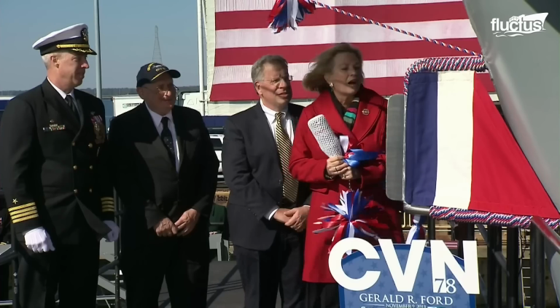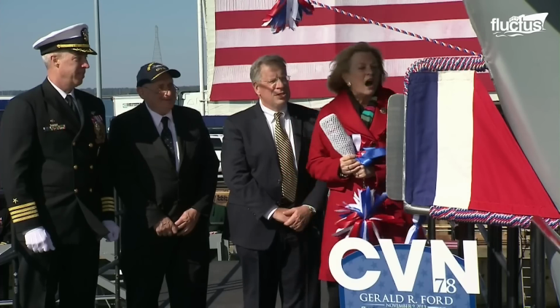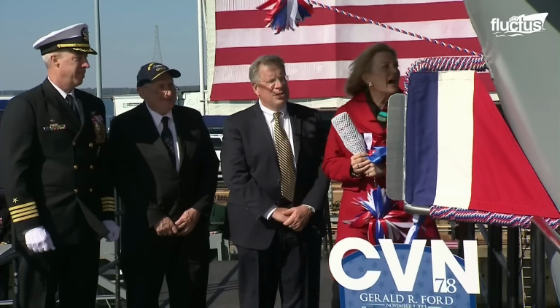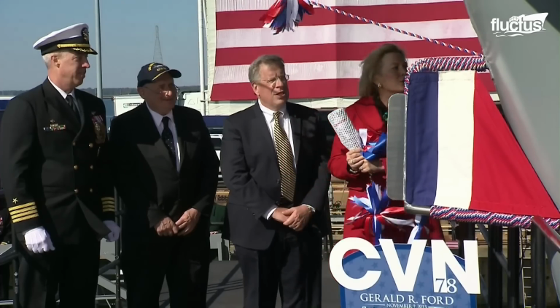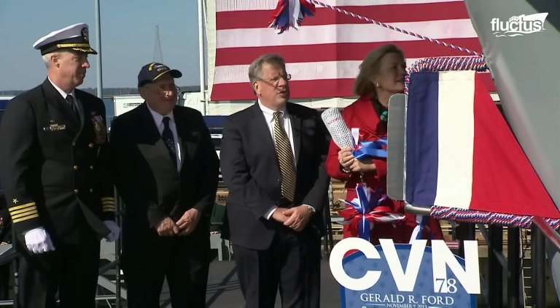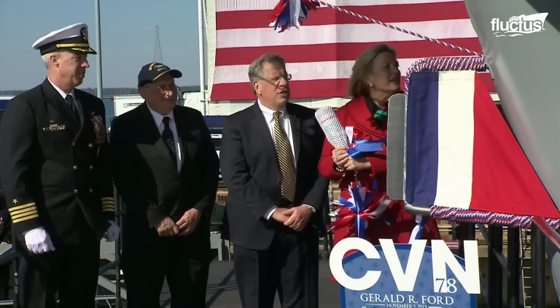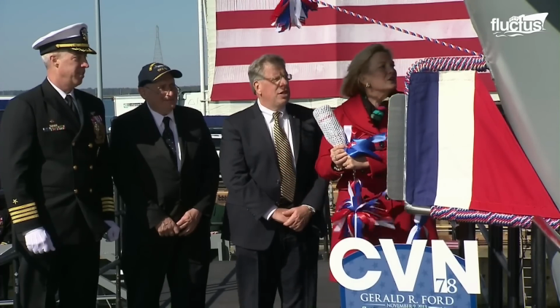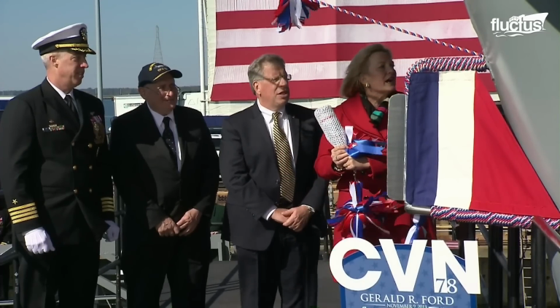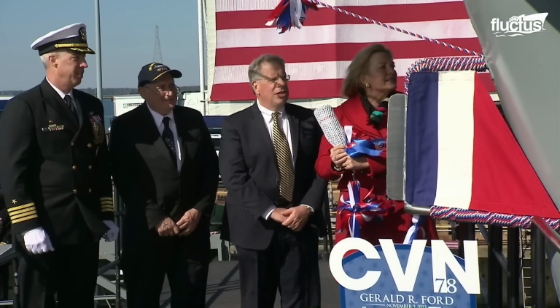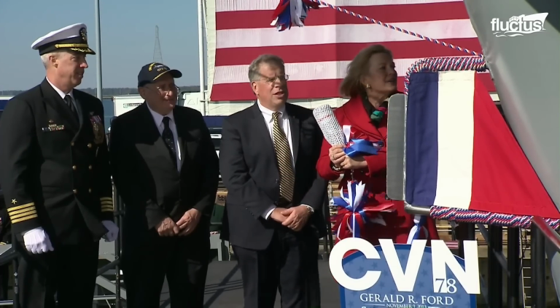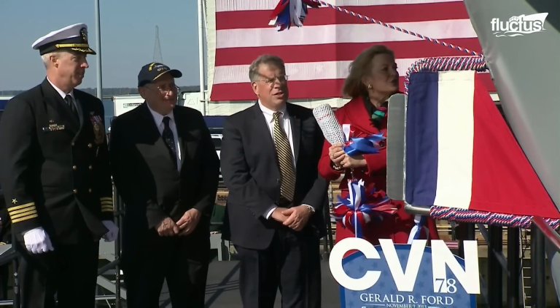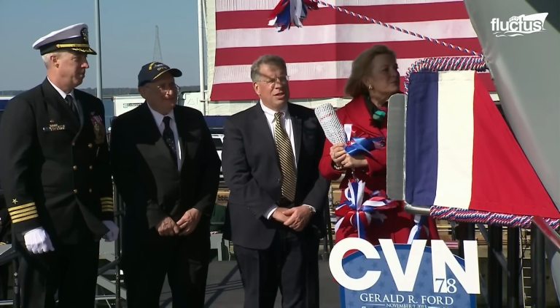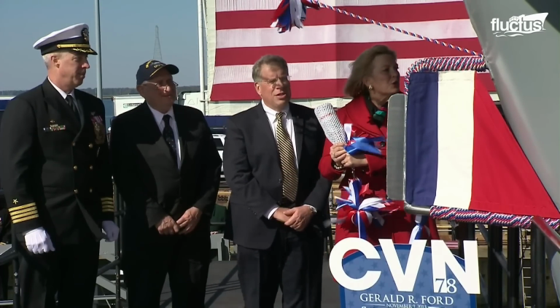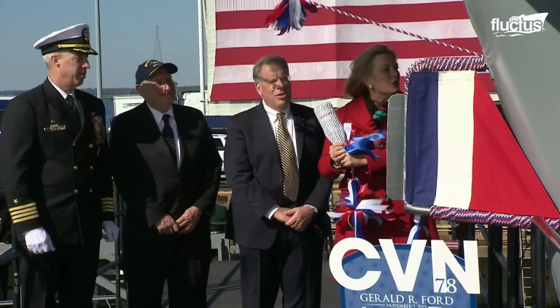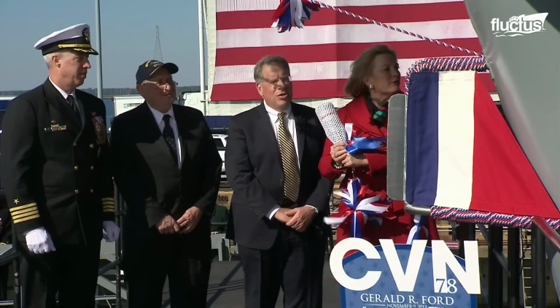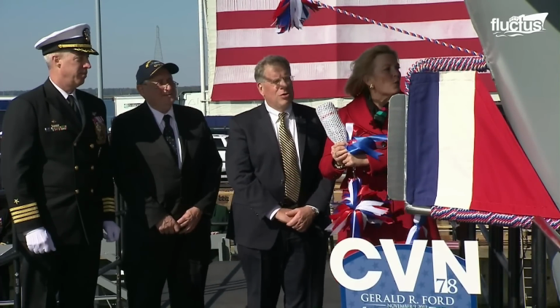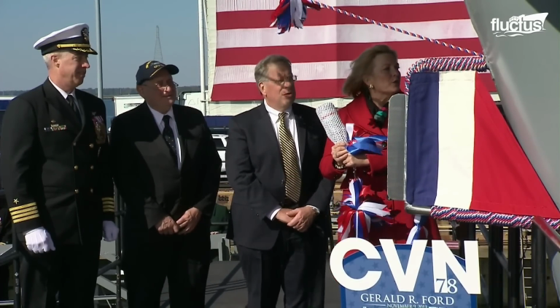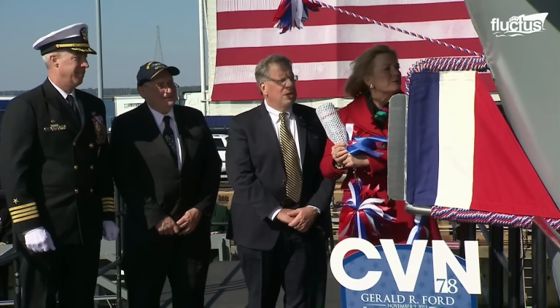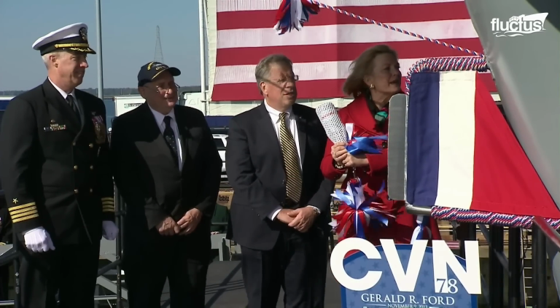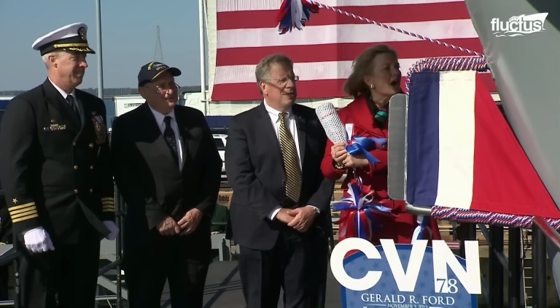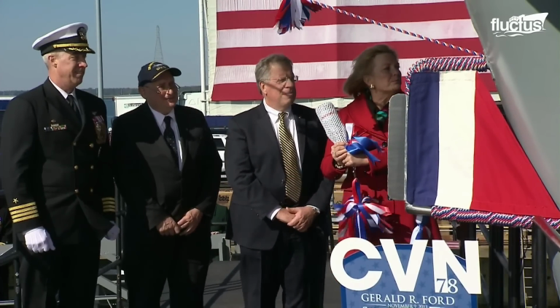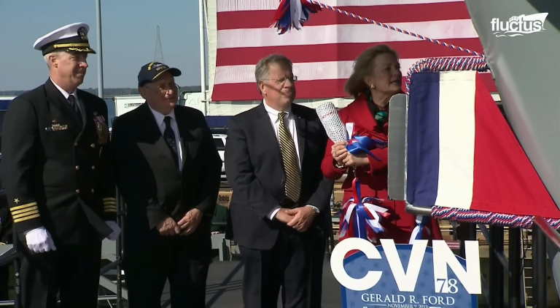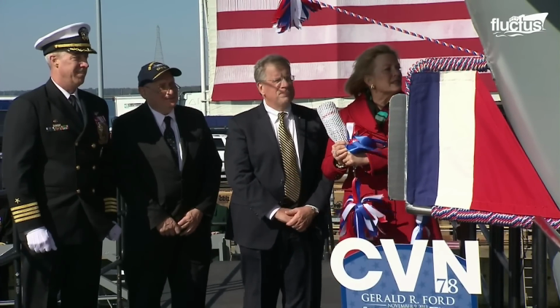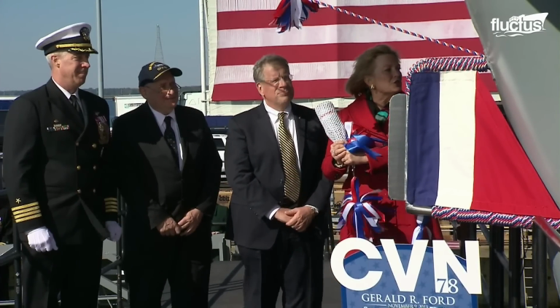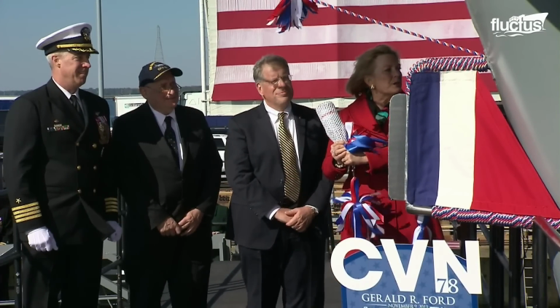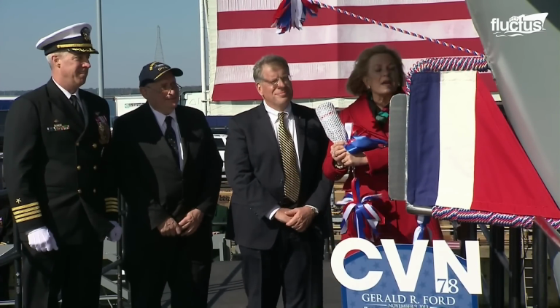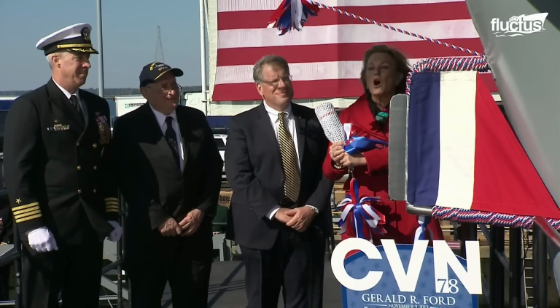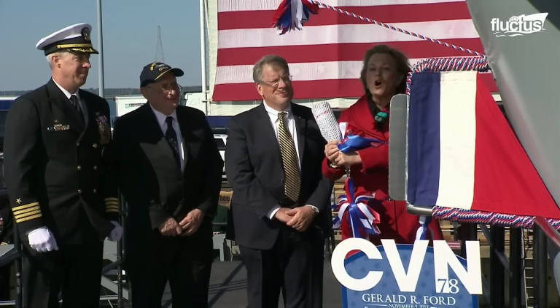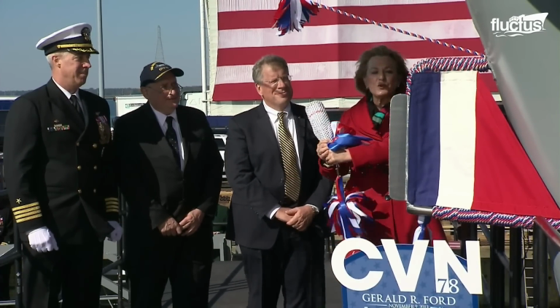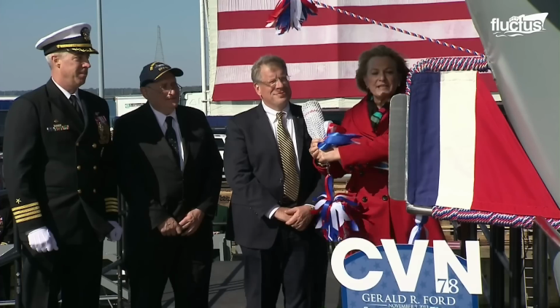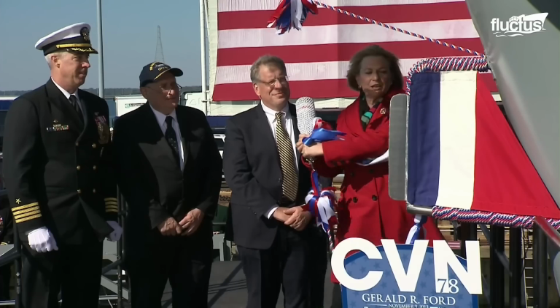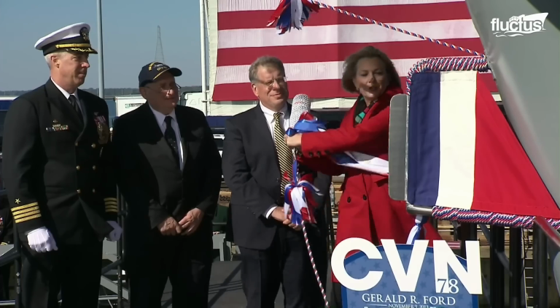I christen thee United States ship Gerald R. Ford. May God bless this ship and all who sail her.